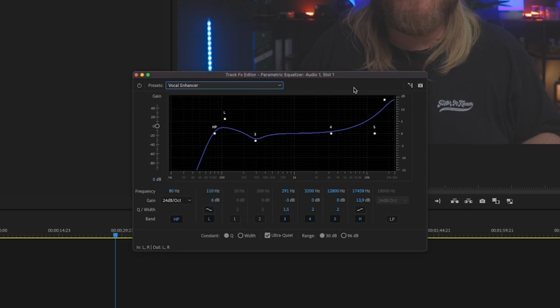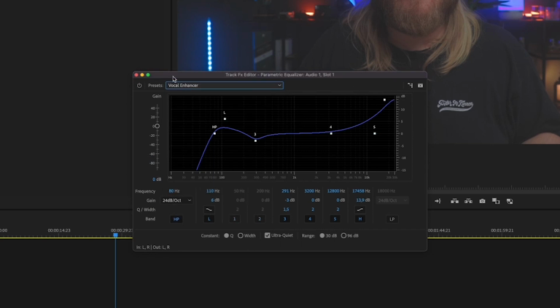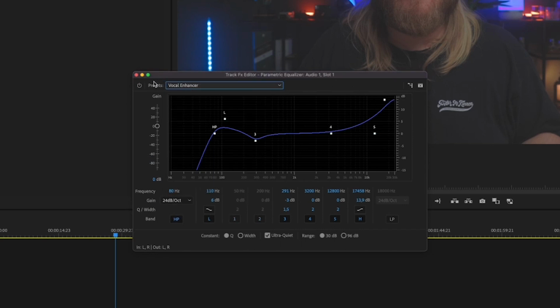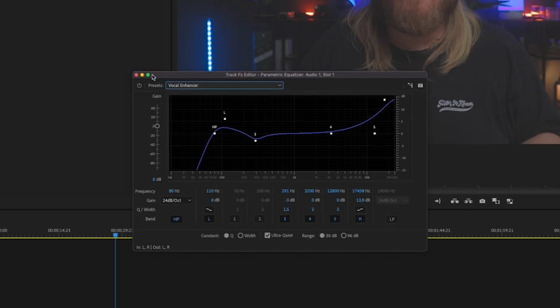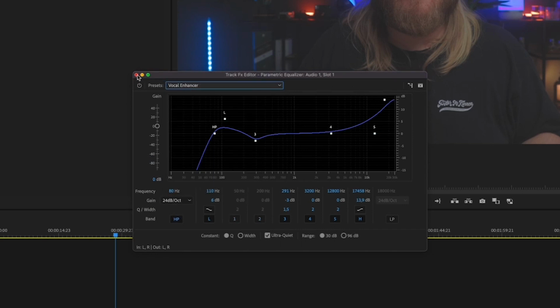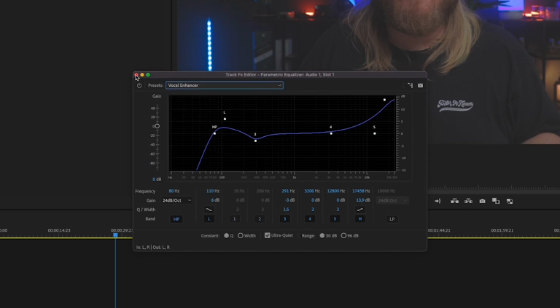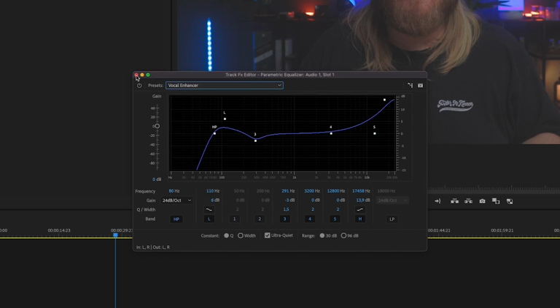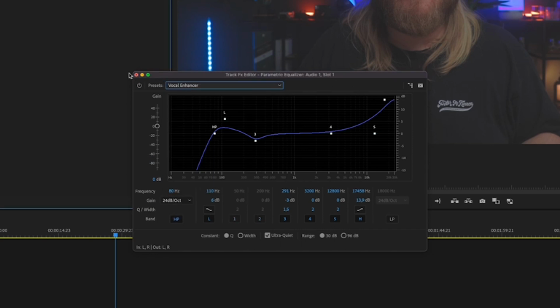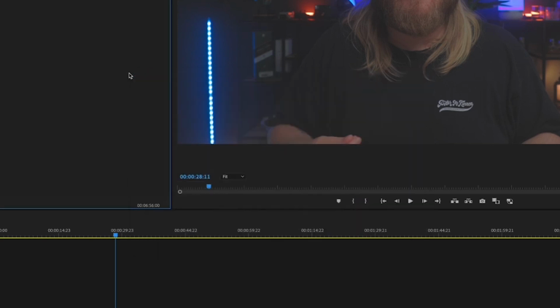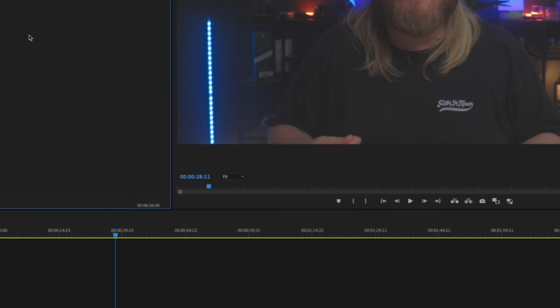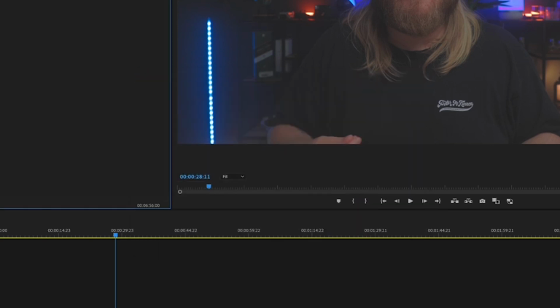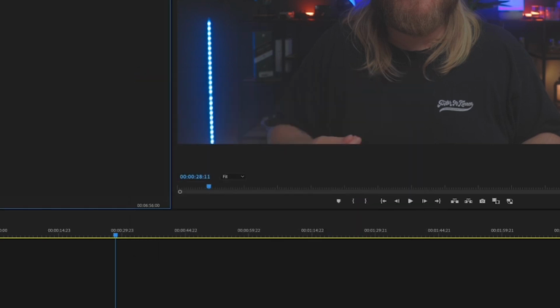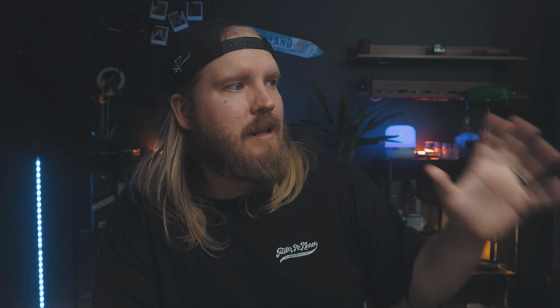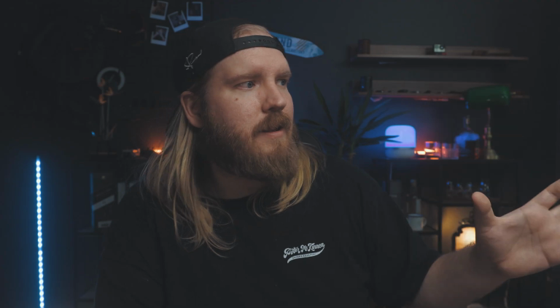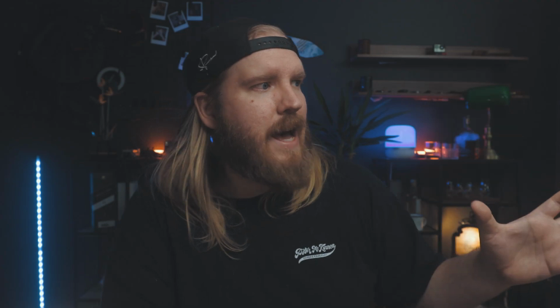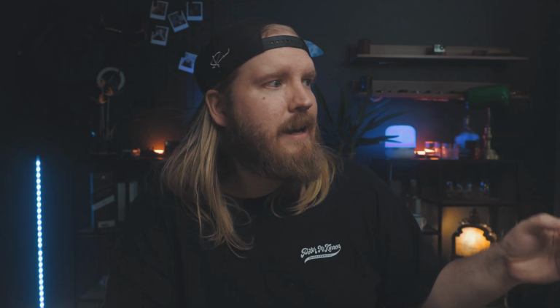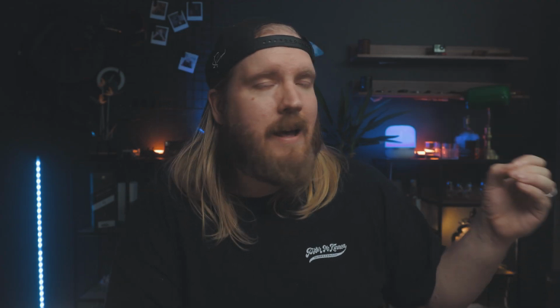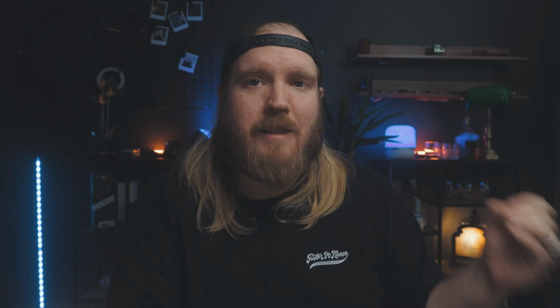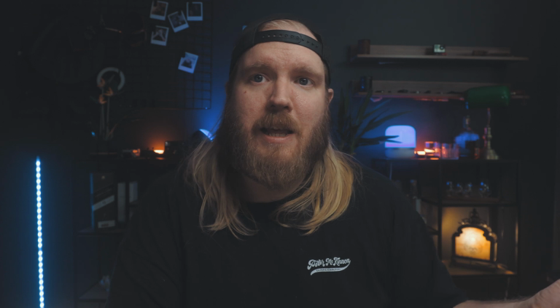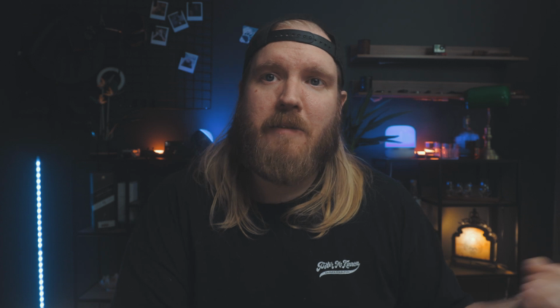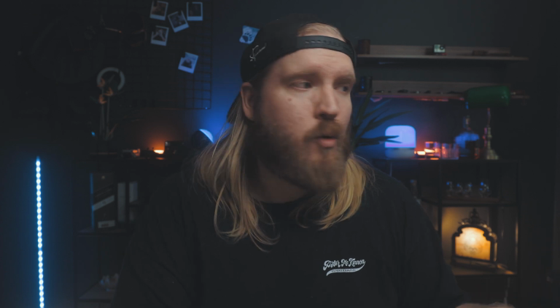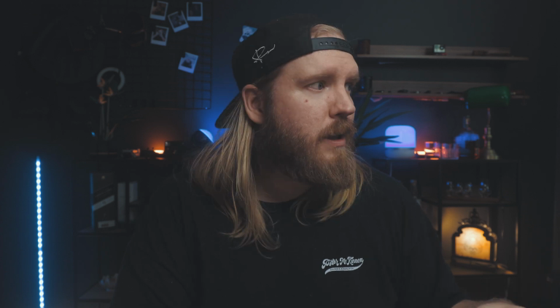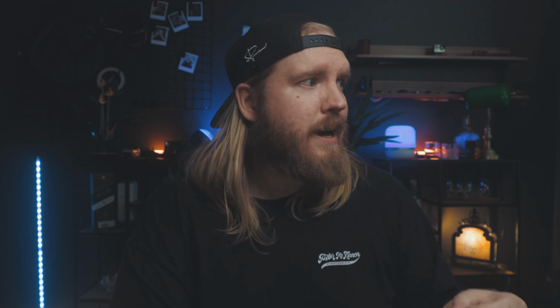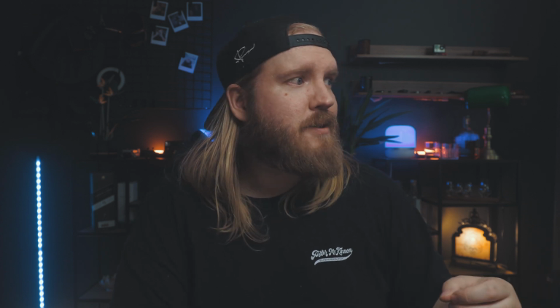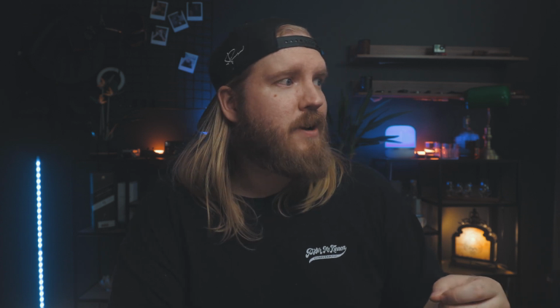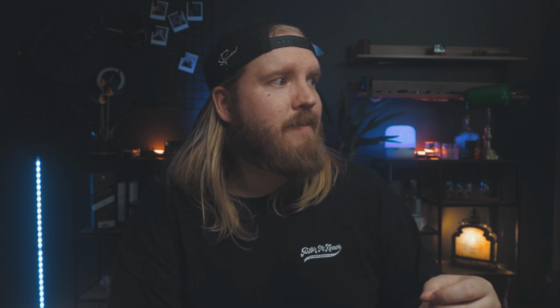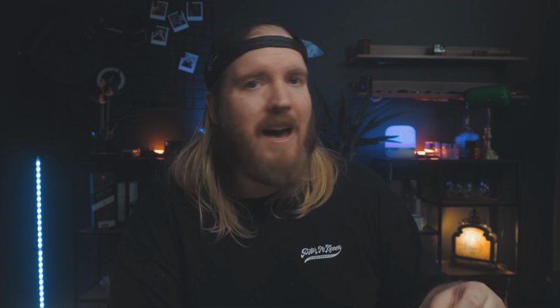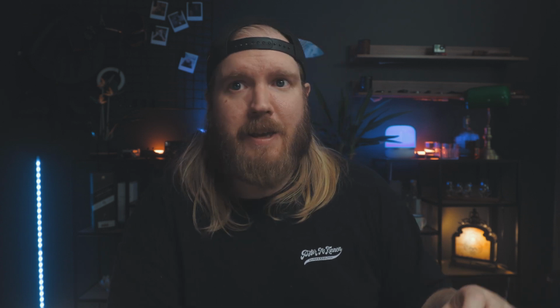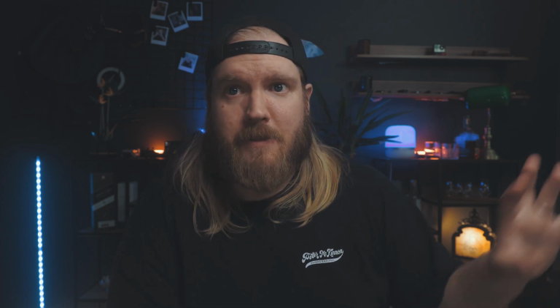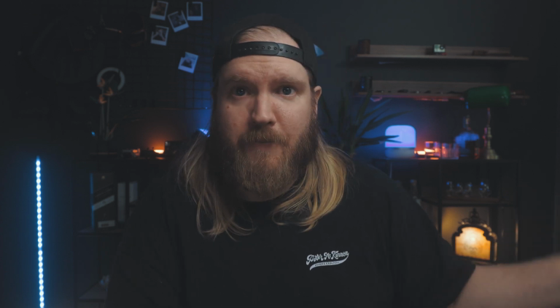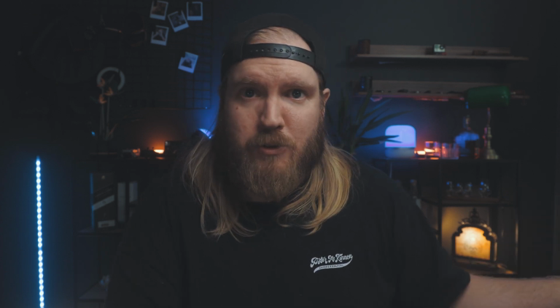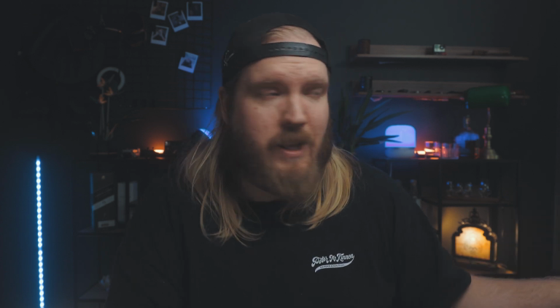Select Filter EQ and Parametric Equalizer. Right-click on that Parametric Equalizer and select Edit. From there you'll see Default — click on that and select Vocal Enhancer. That is the first step.